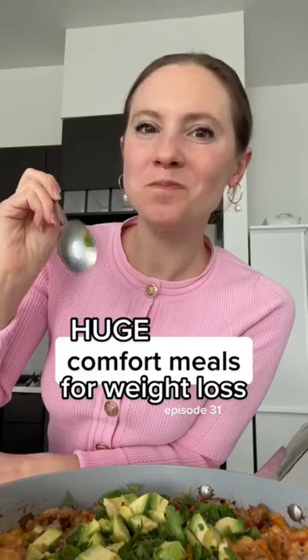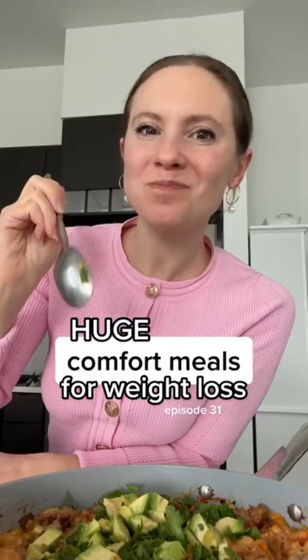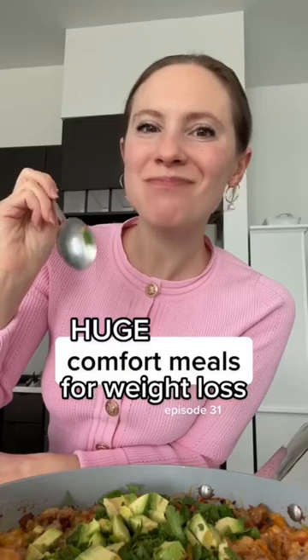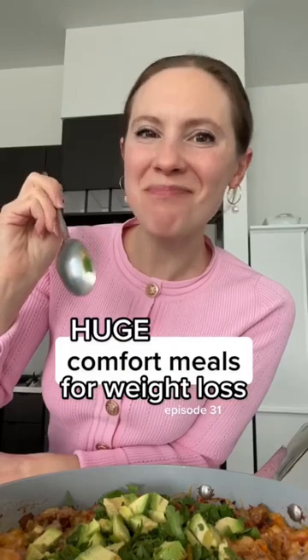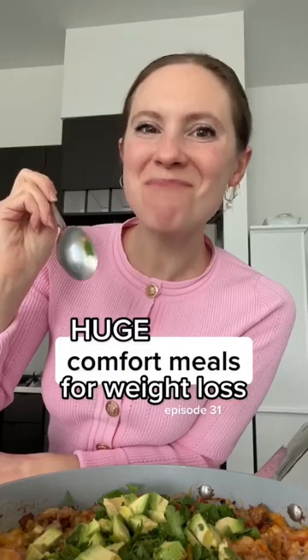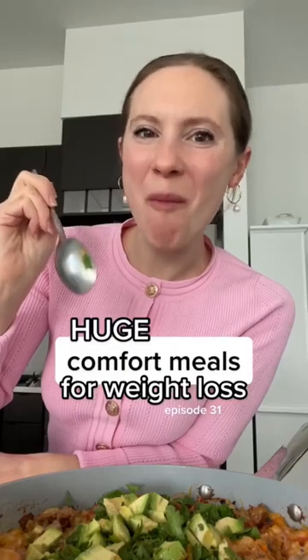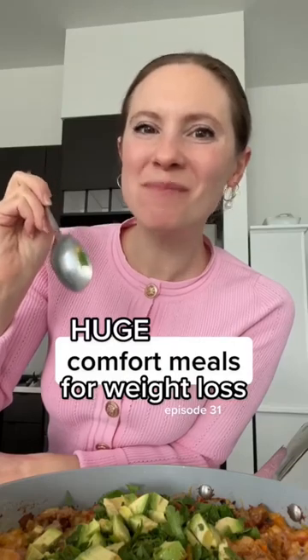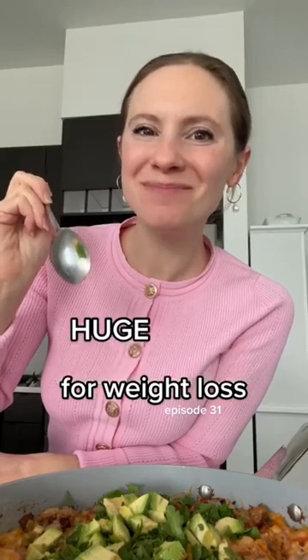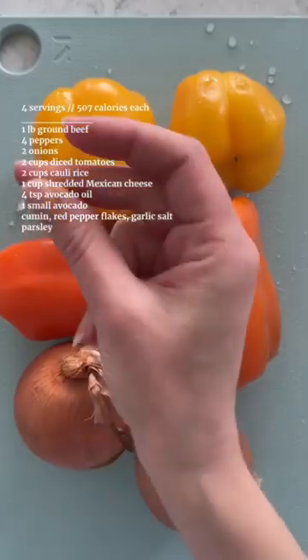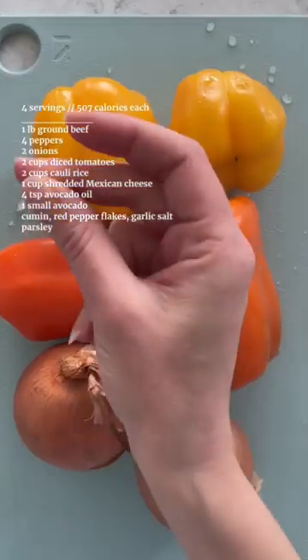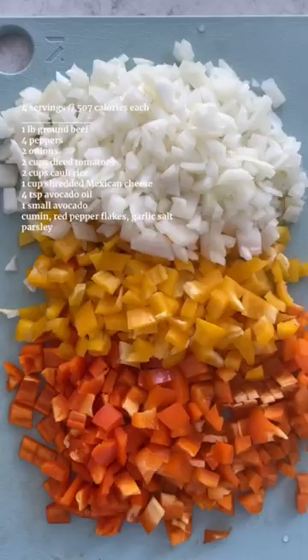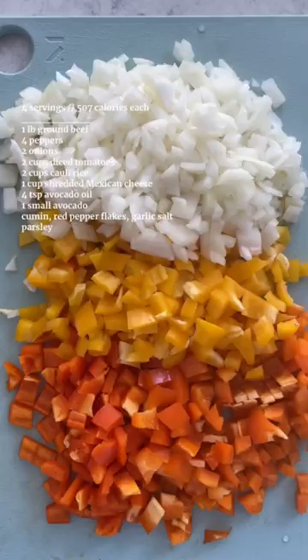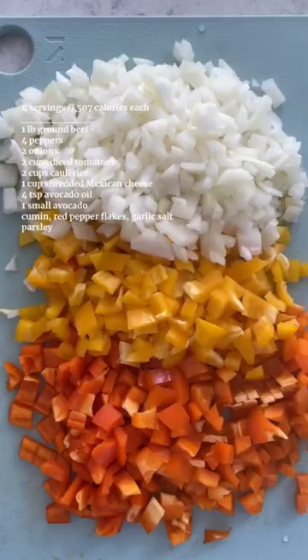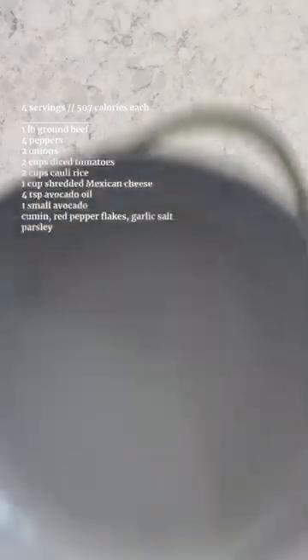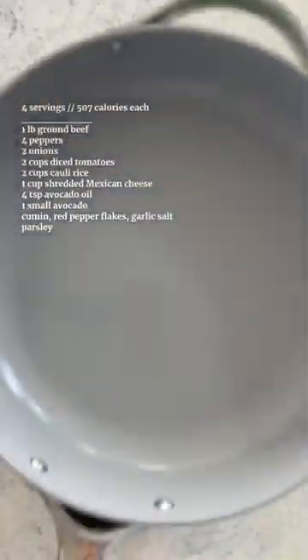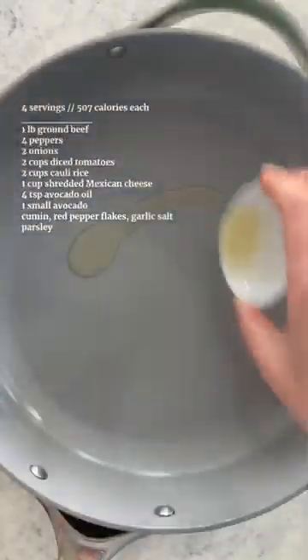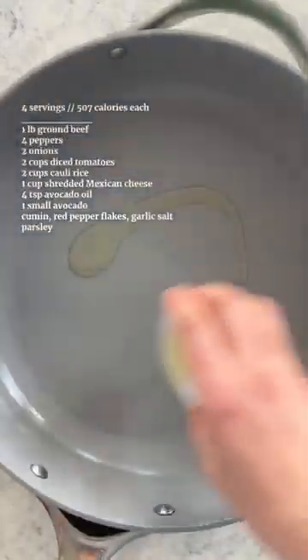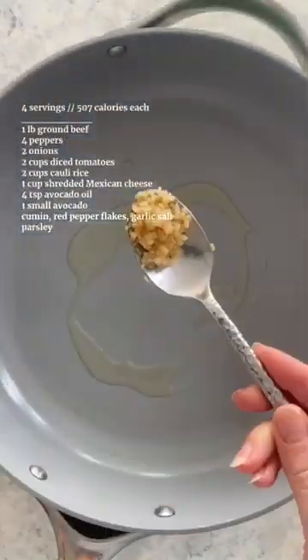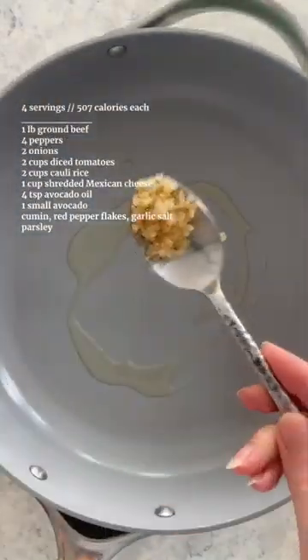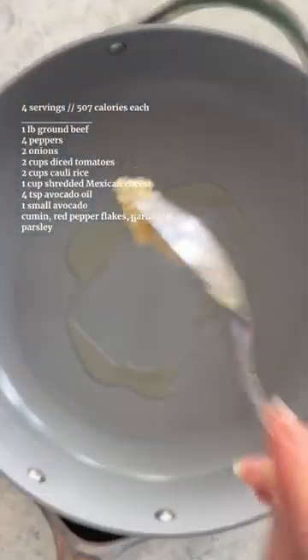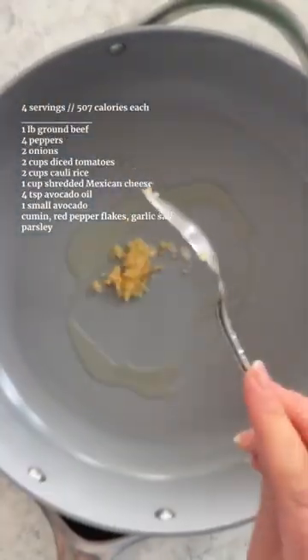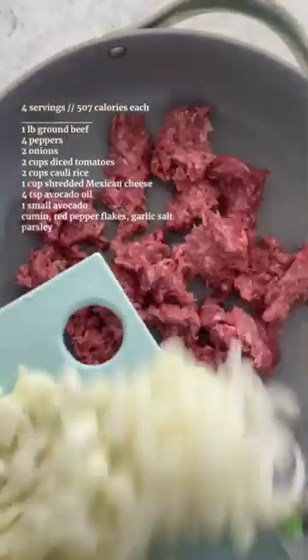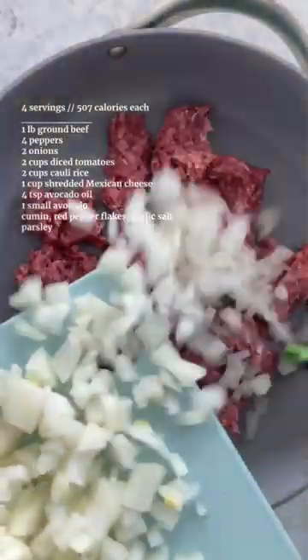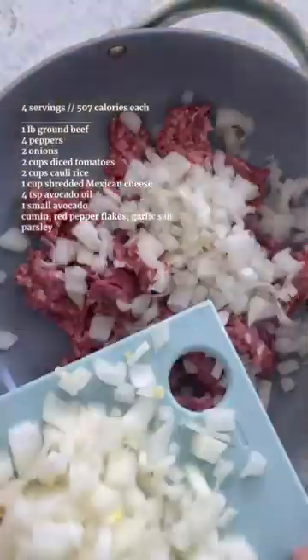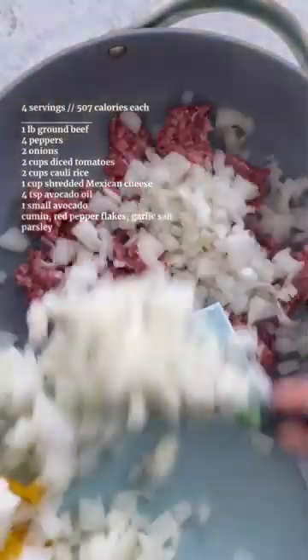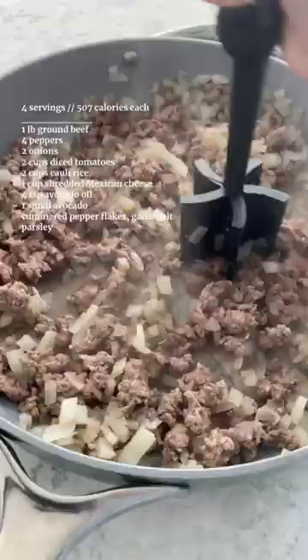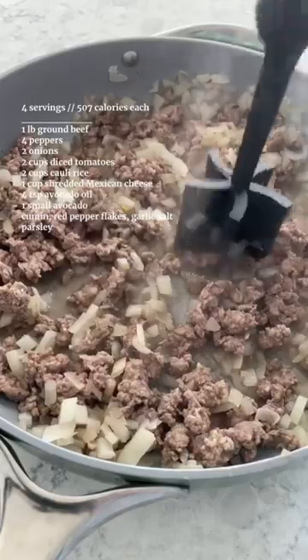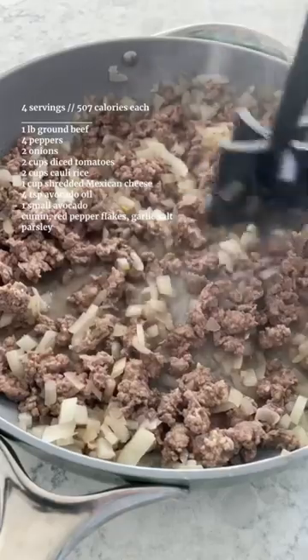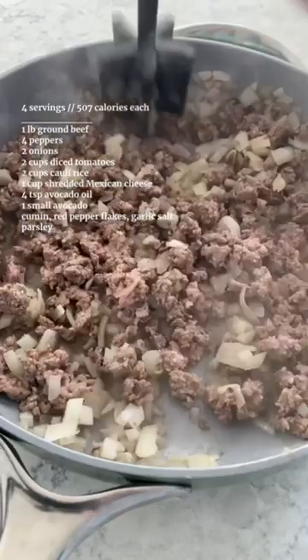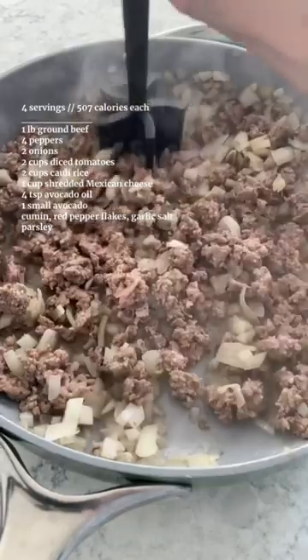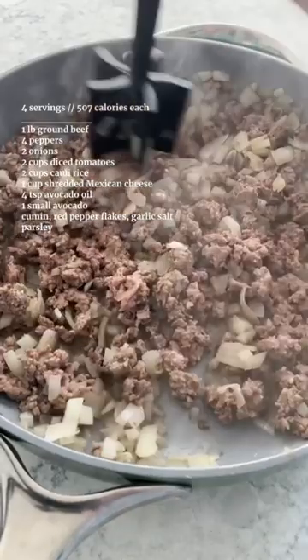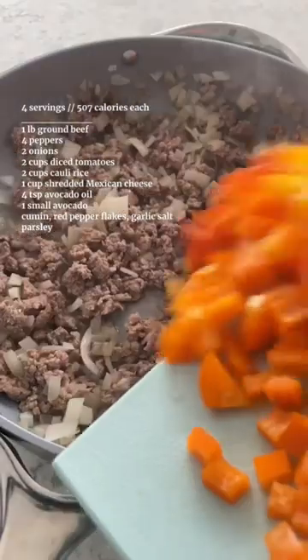Episode 31 of Huge Delicious Comfort Meals for Weight Loss. Dice onions and peppers and stir-fry the onions with ground beef.